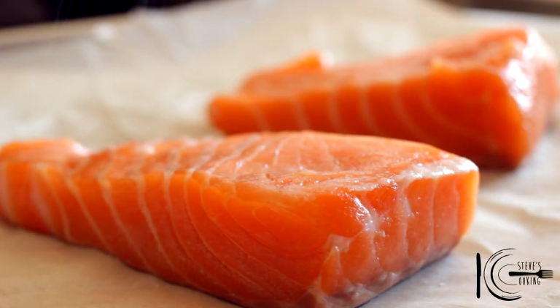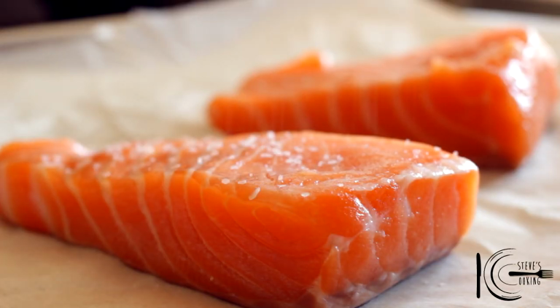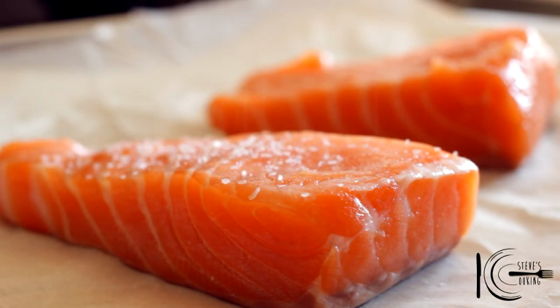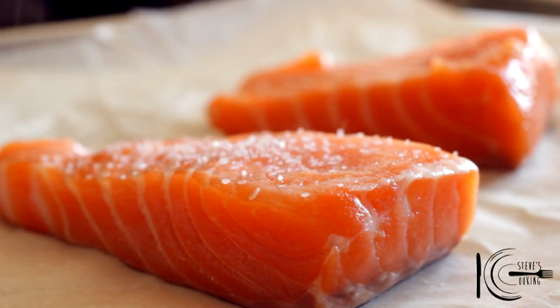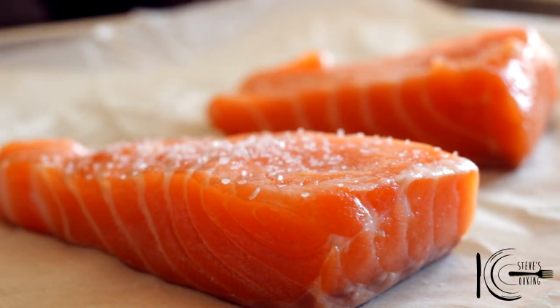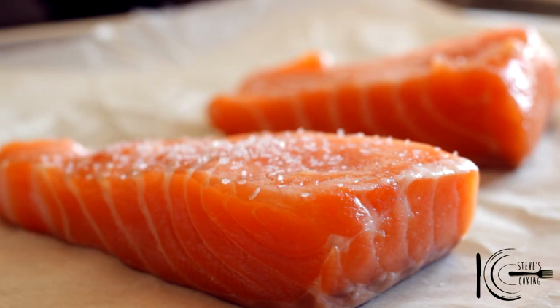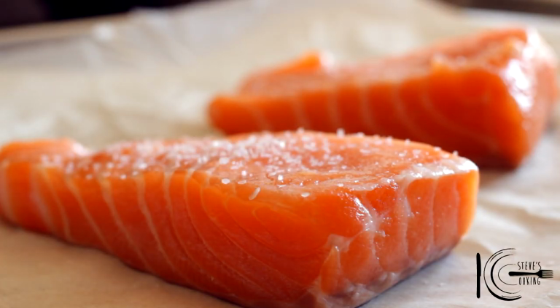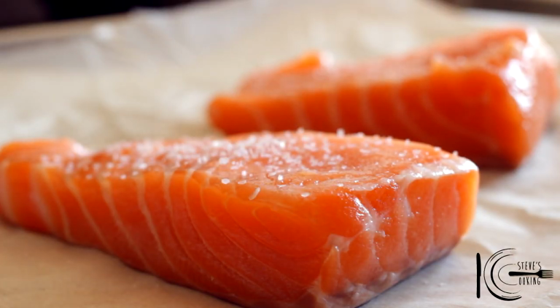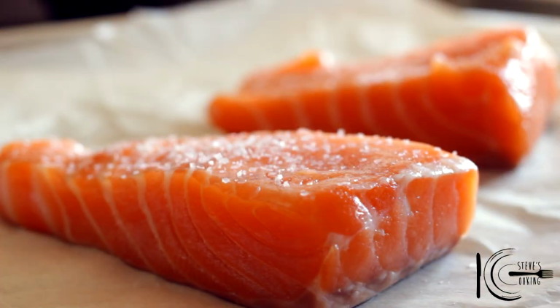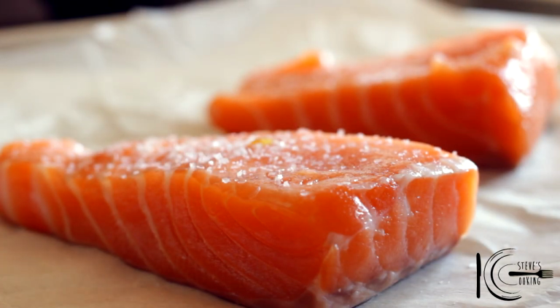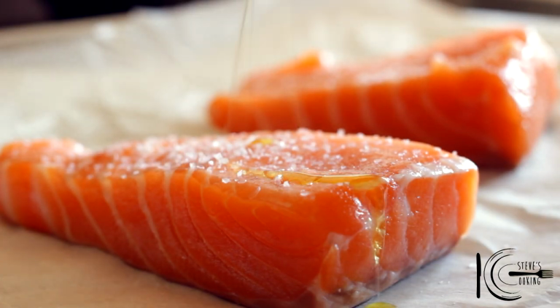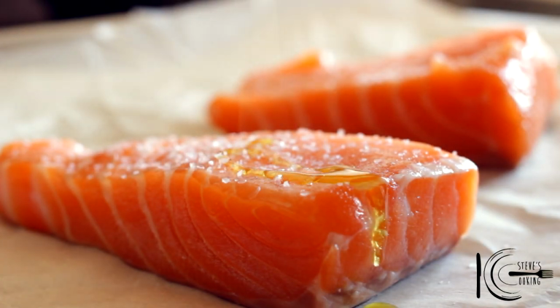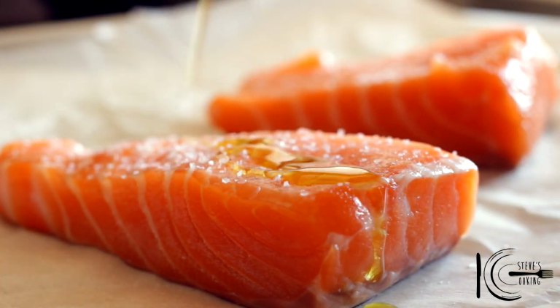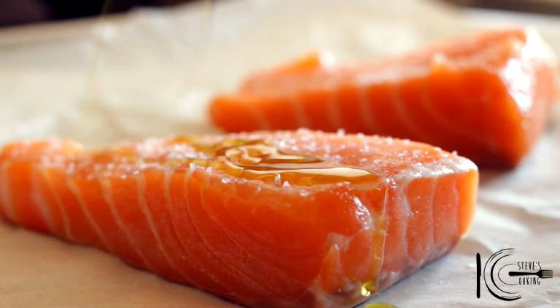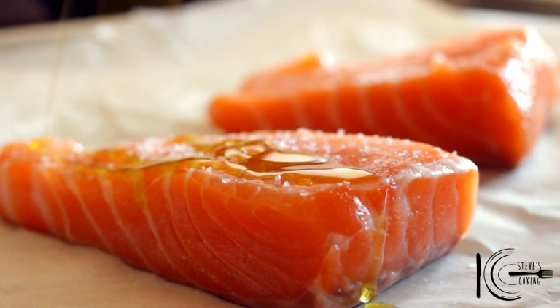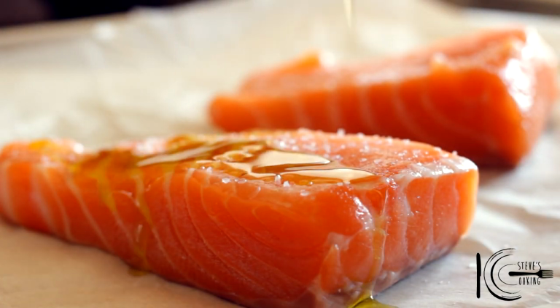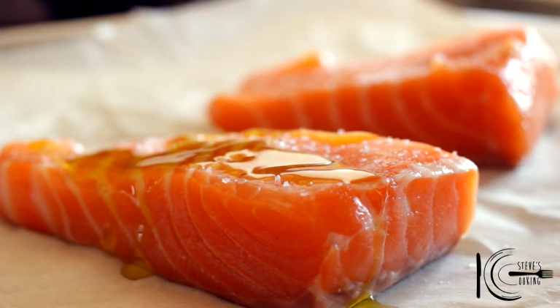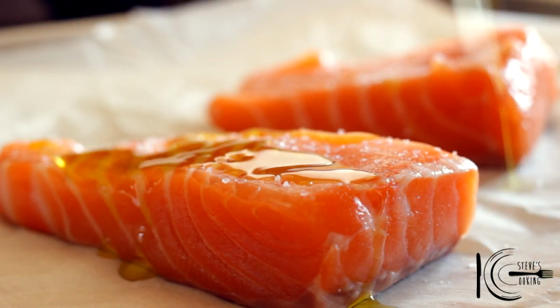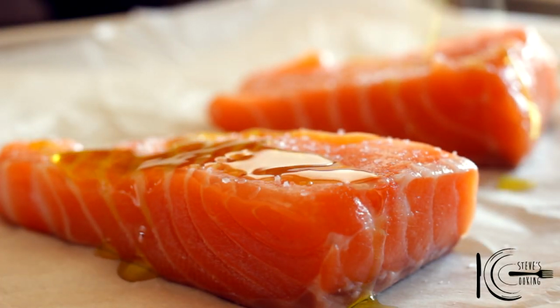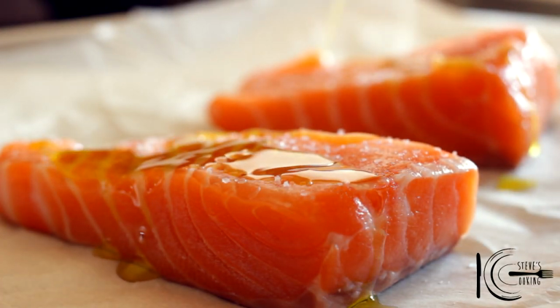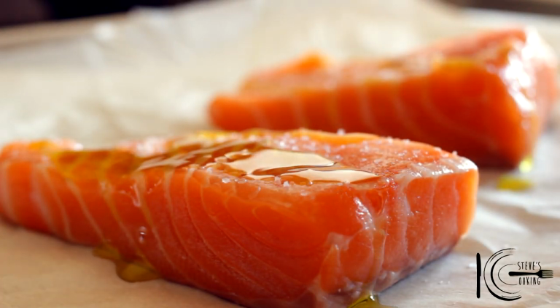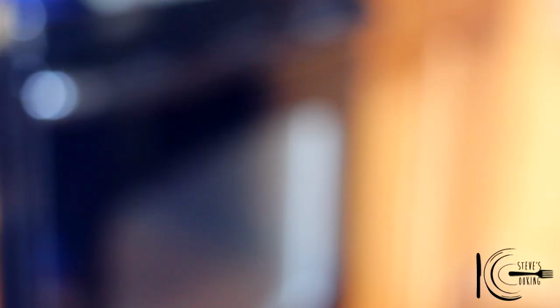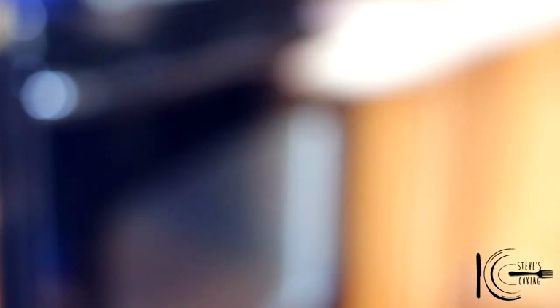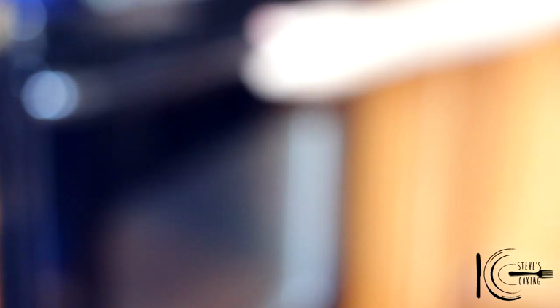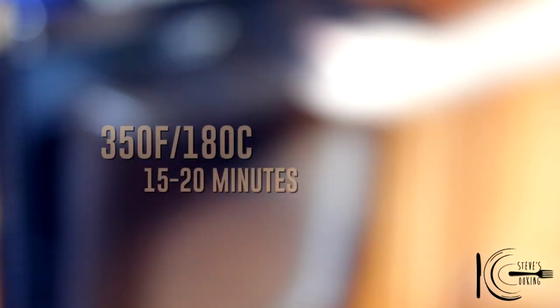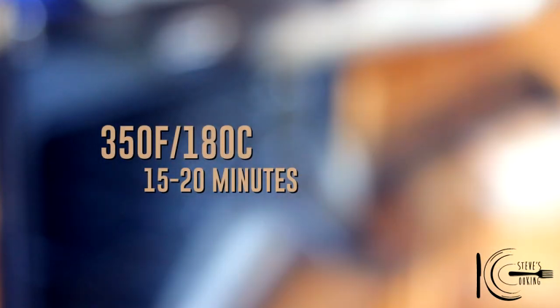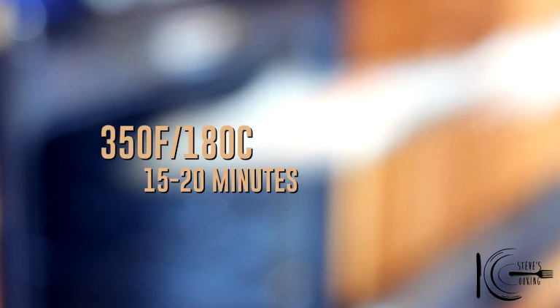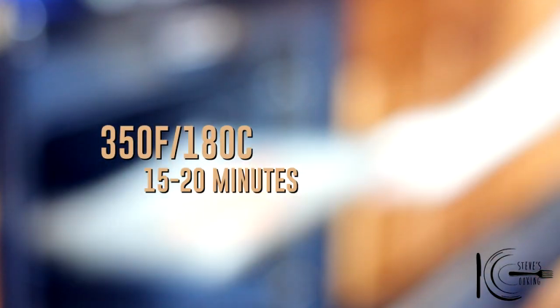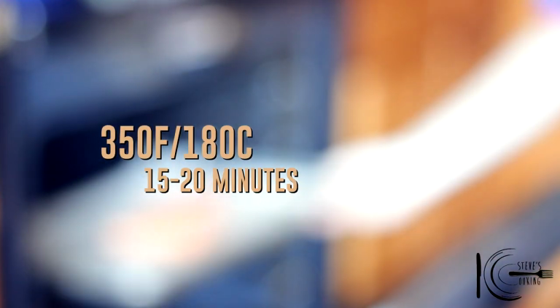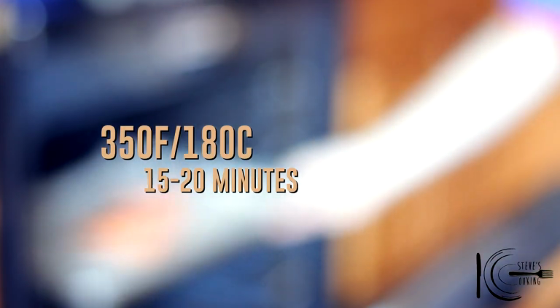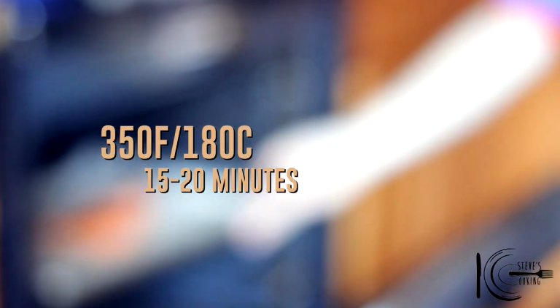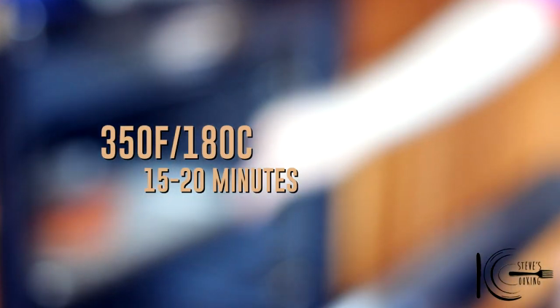Season salmon with salt and a drizzle of olive oil. Now place in the oven and cook.